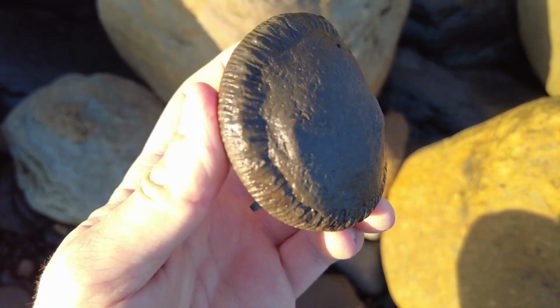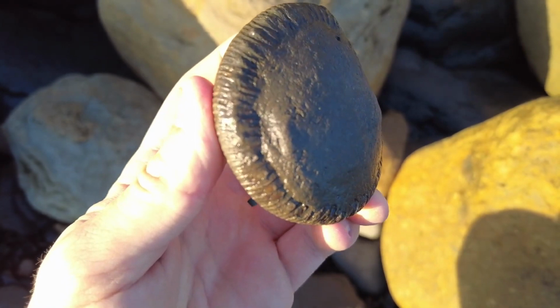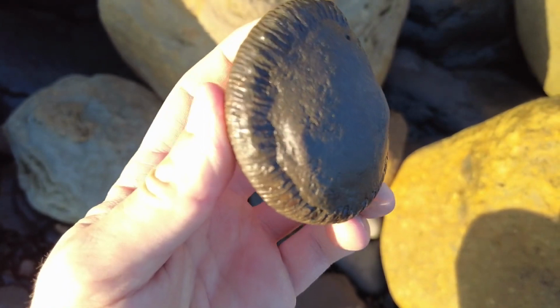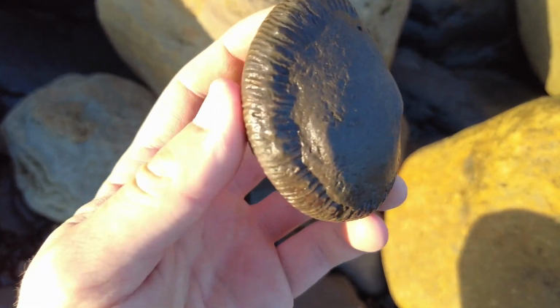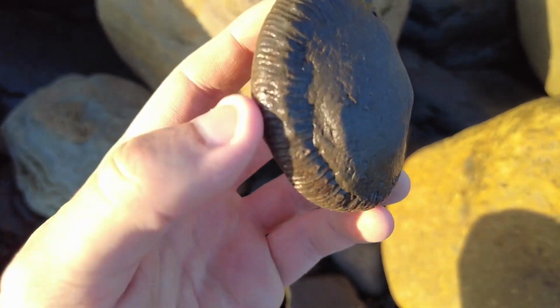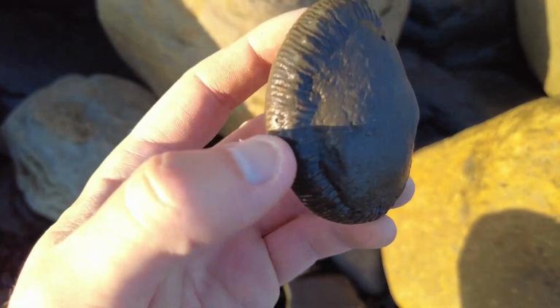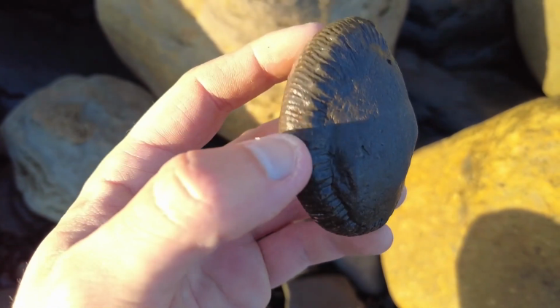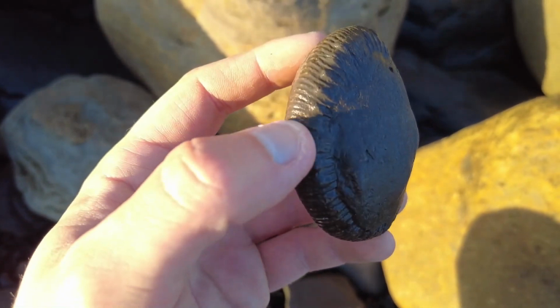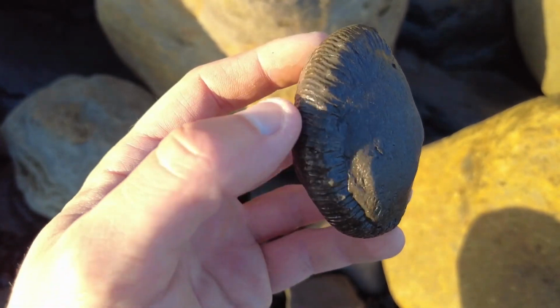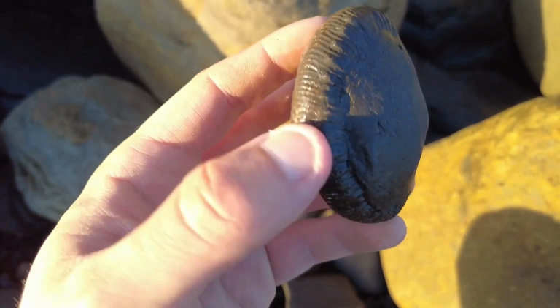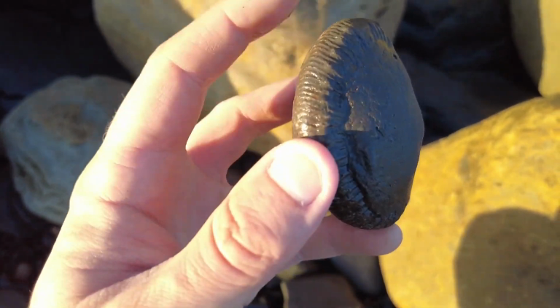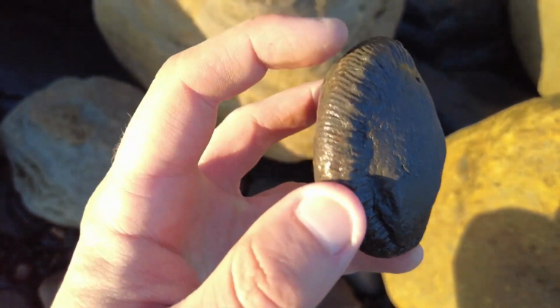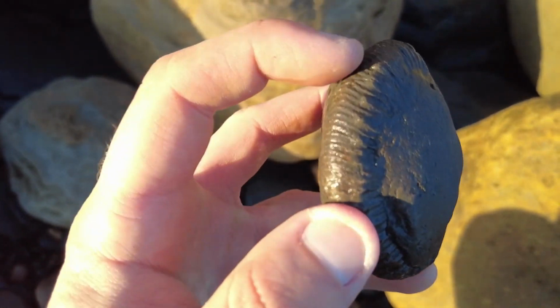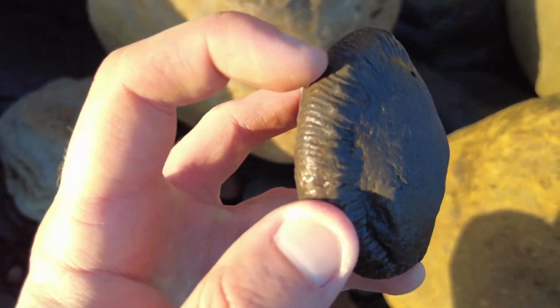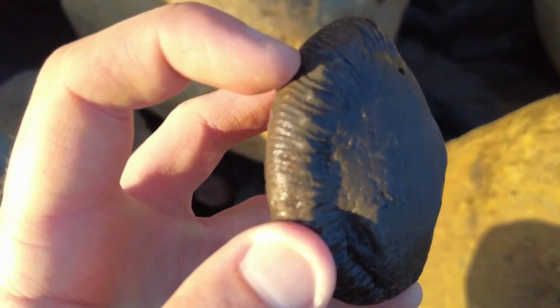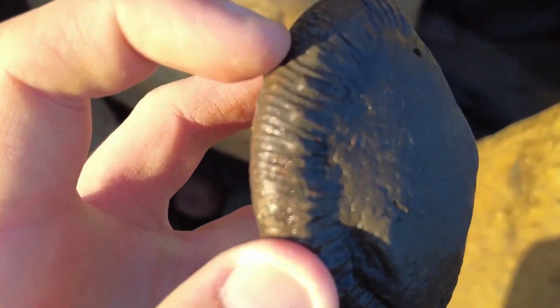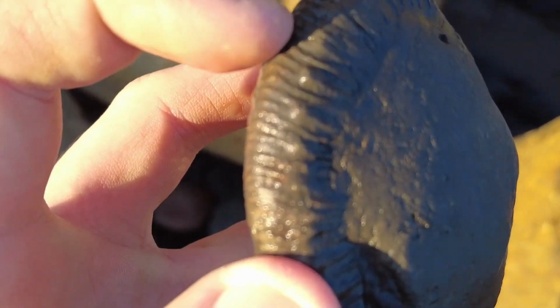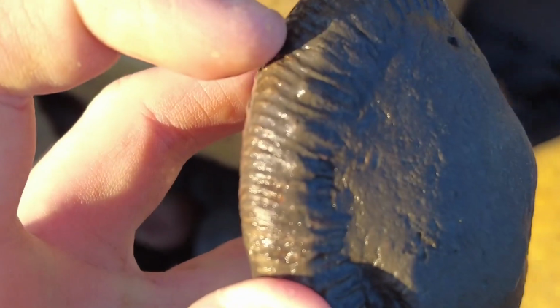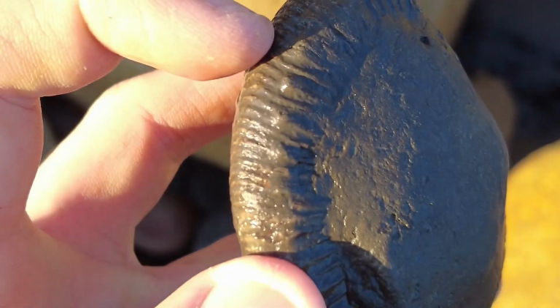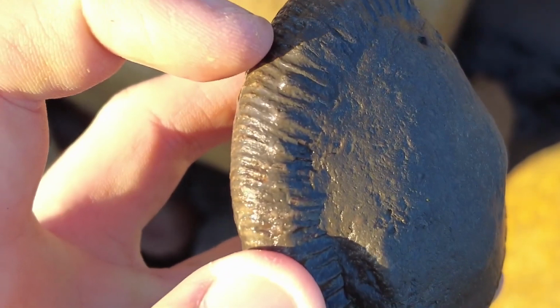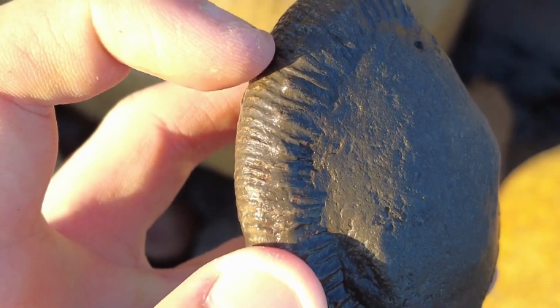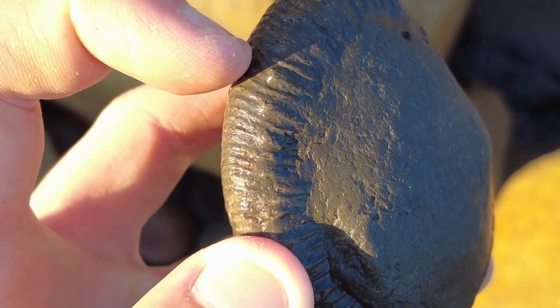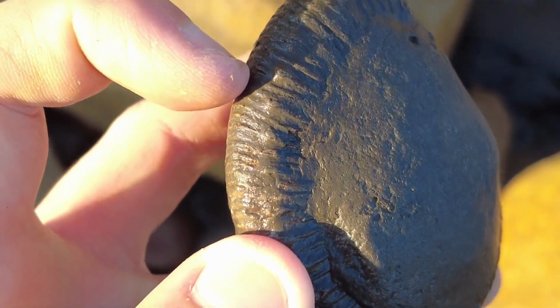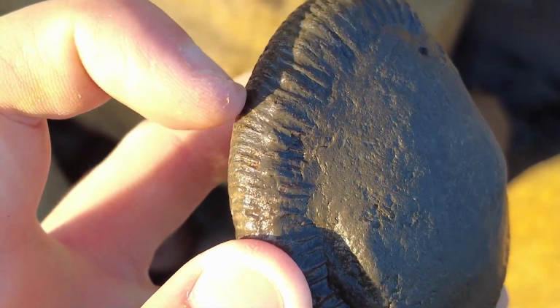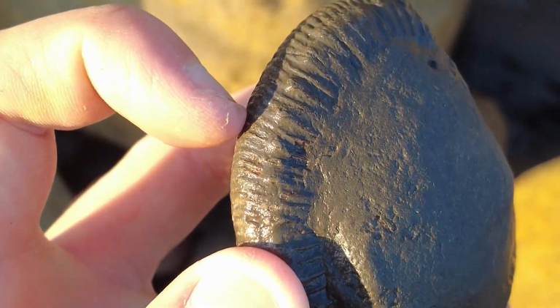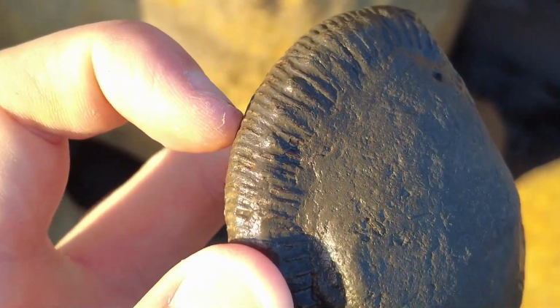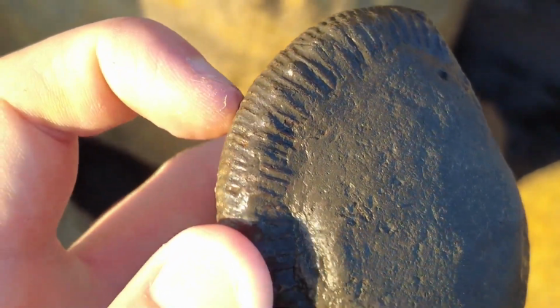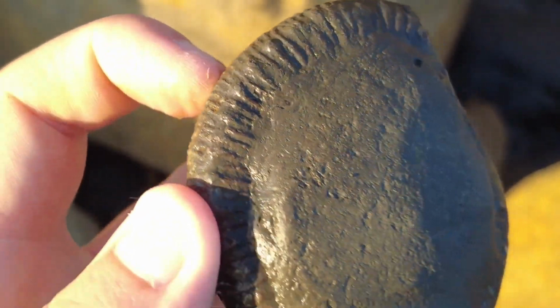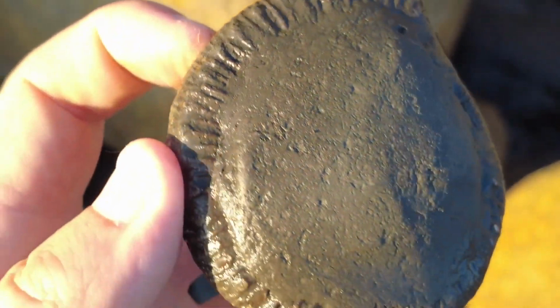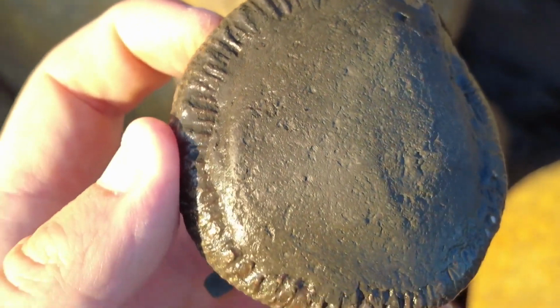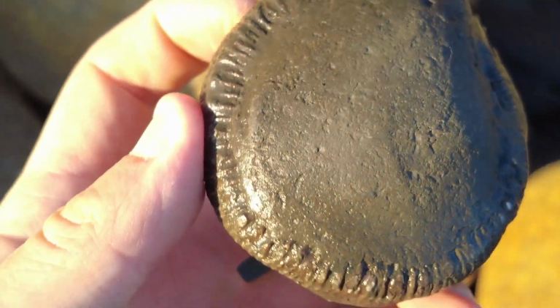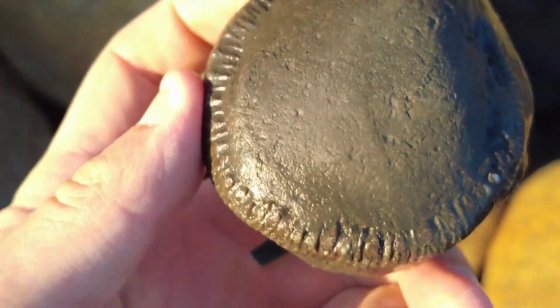Oh no, it's a Perinoceras — you can see the little nodes. Lovely.